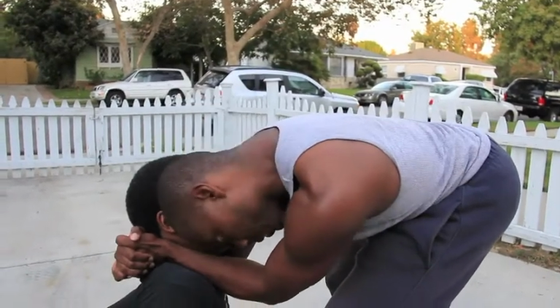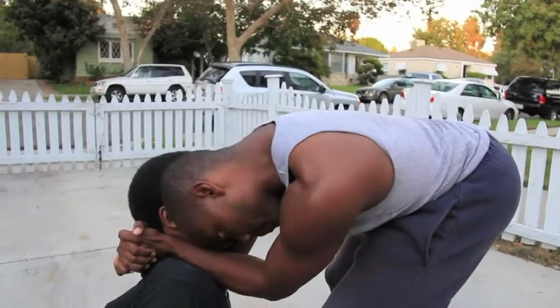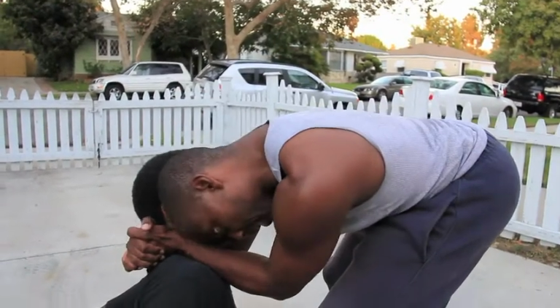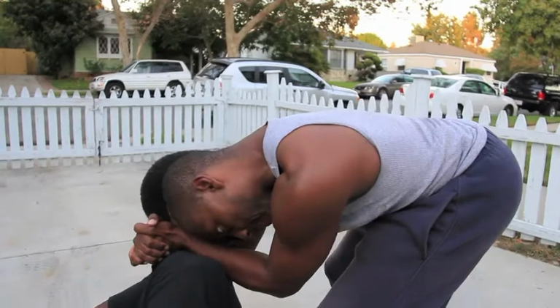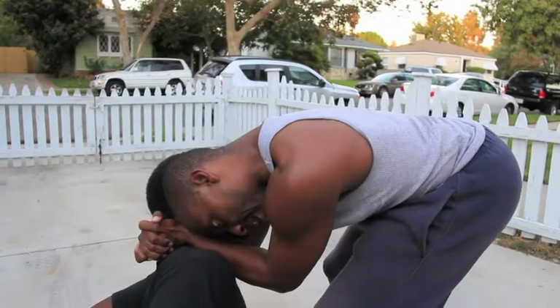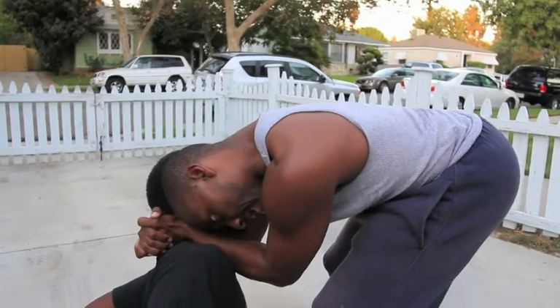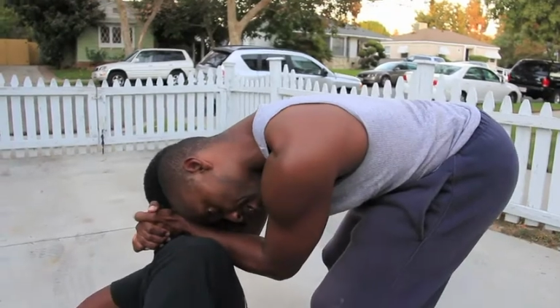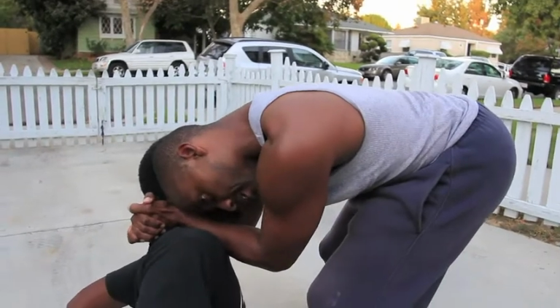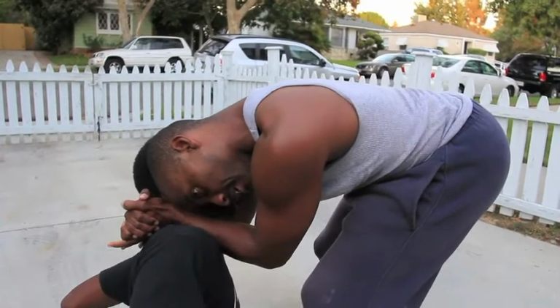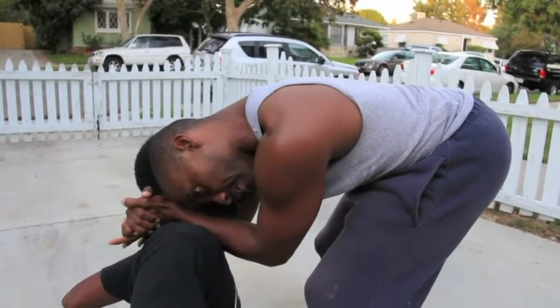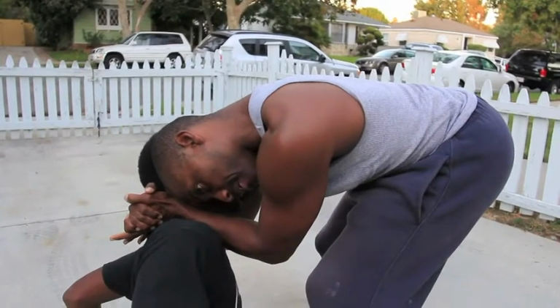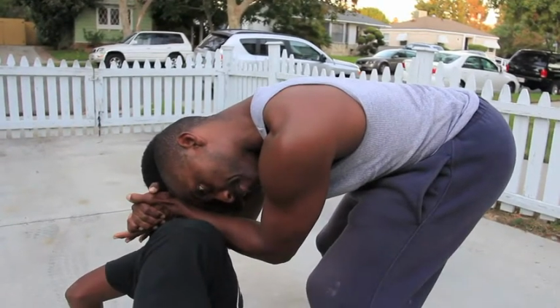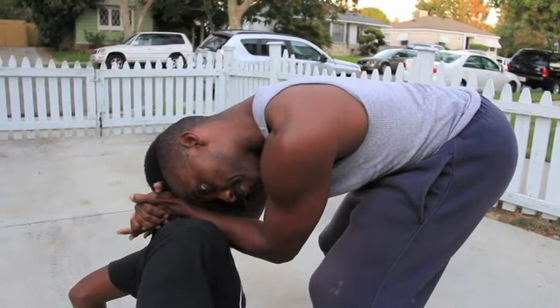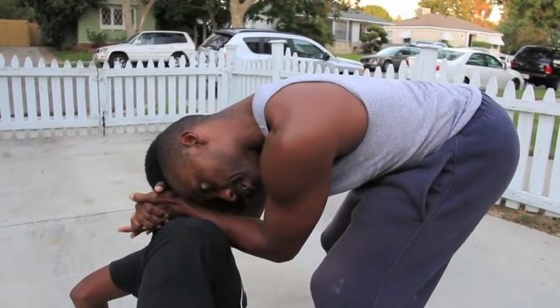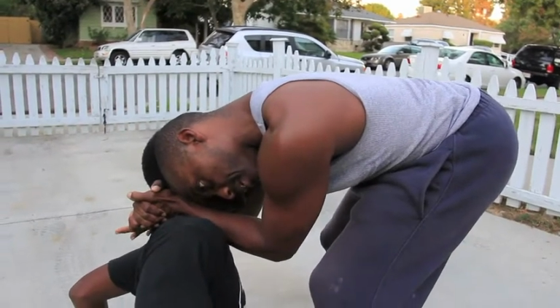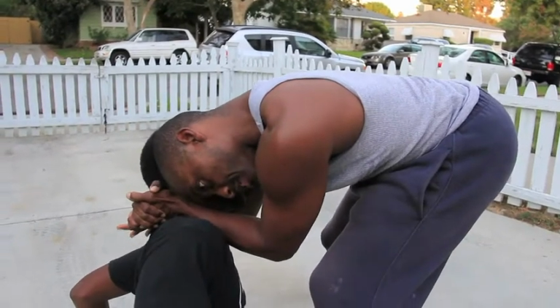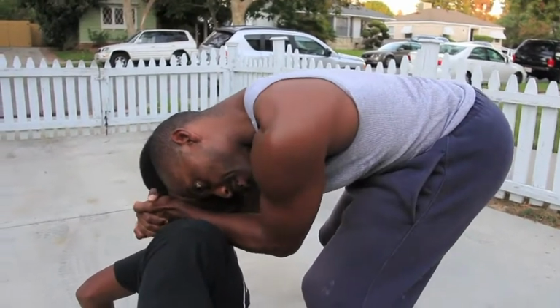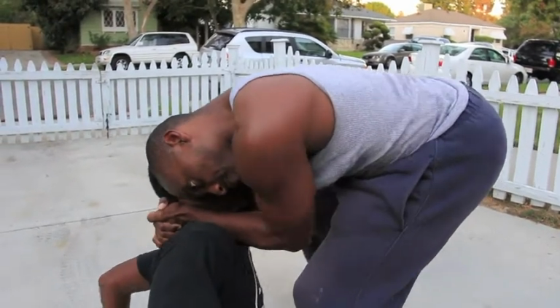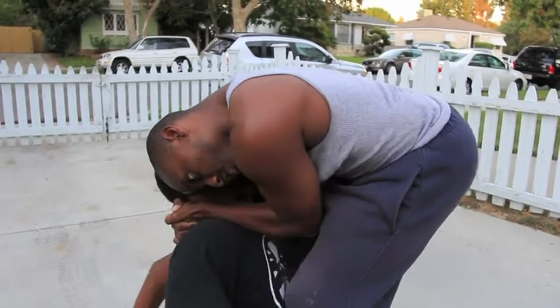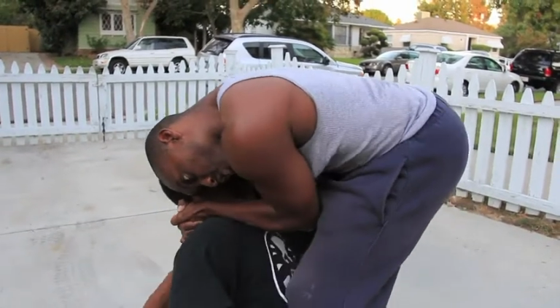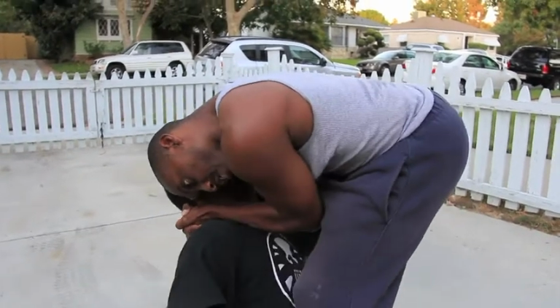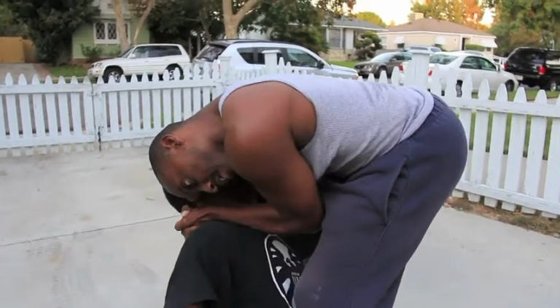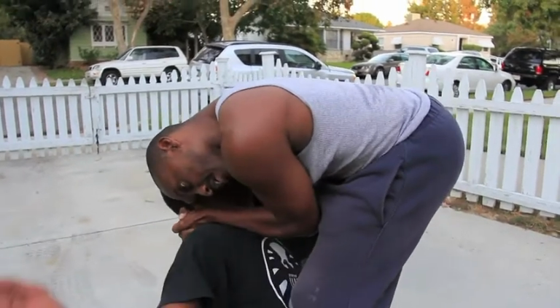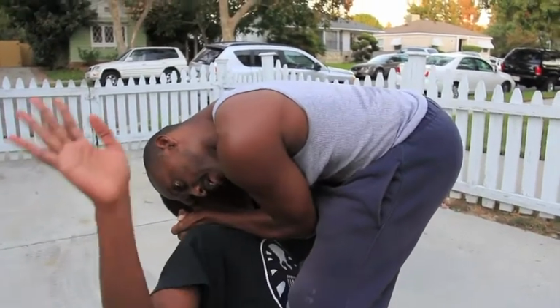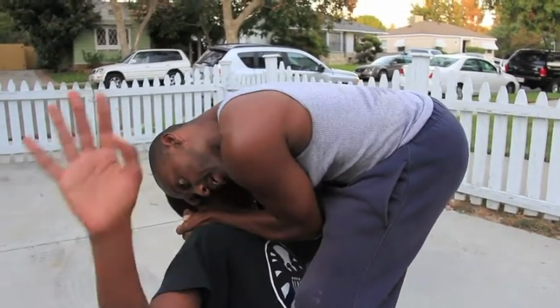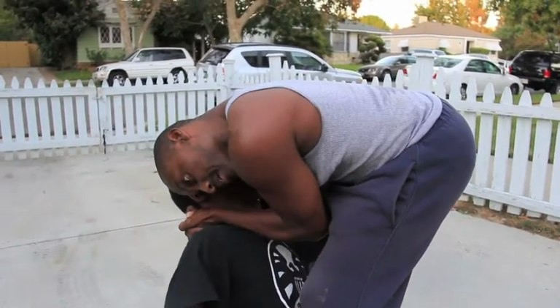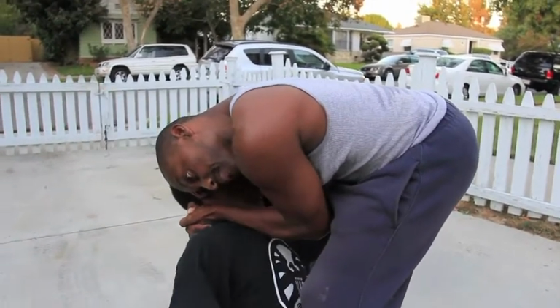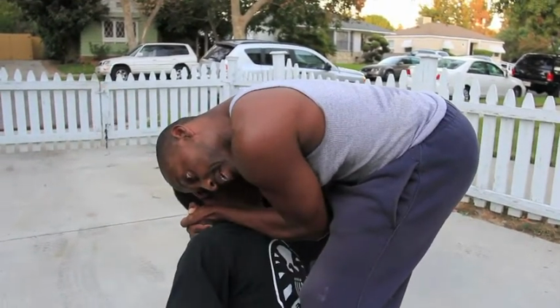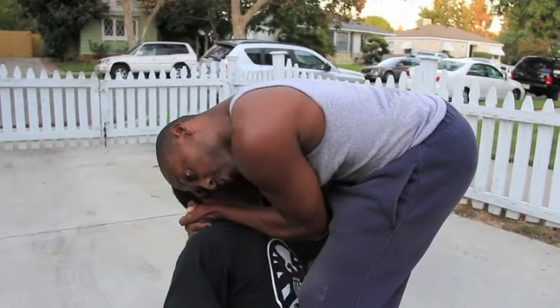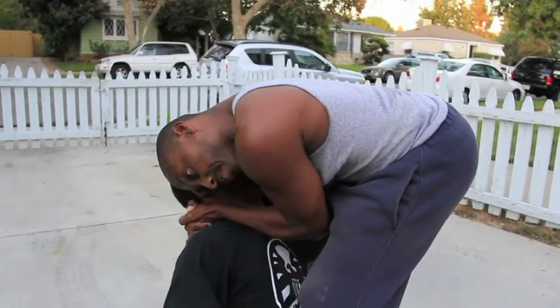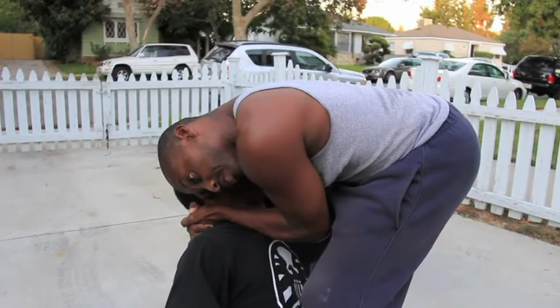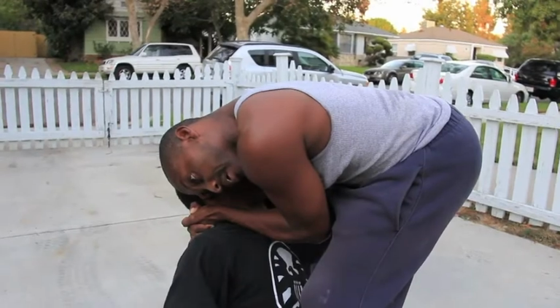As you can see I'm already turning his head to right where I want it to be. This is where the headbutt came. Shifting to the choke — that's one finish there.